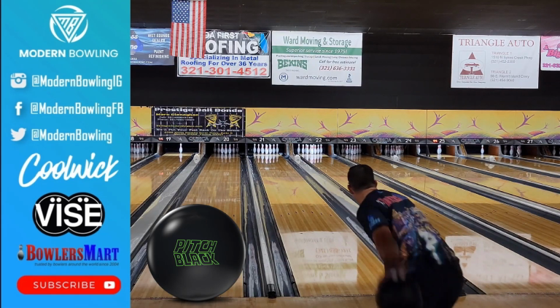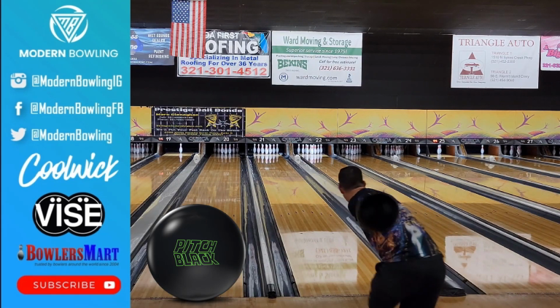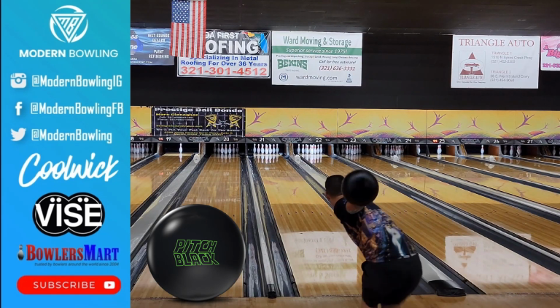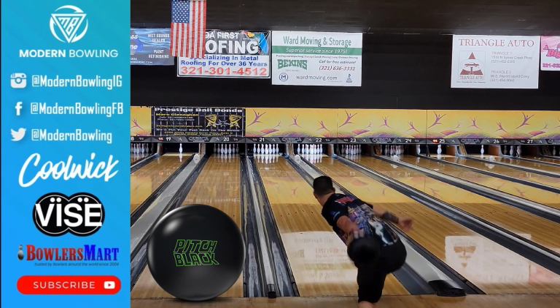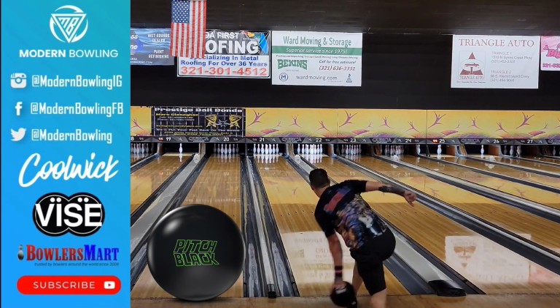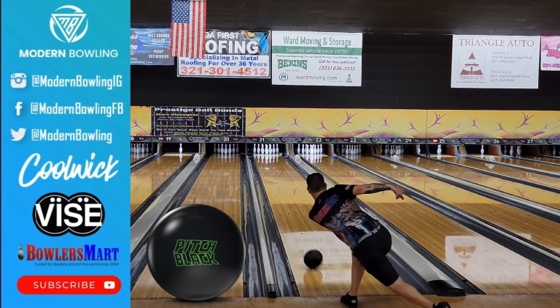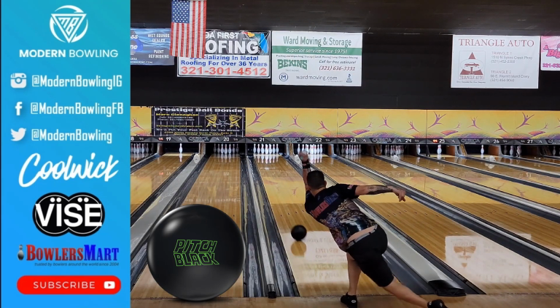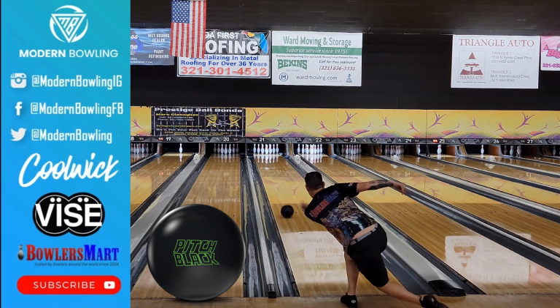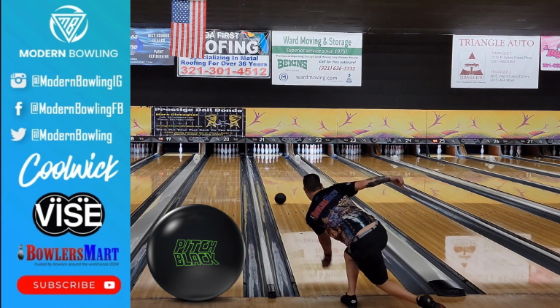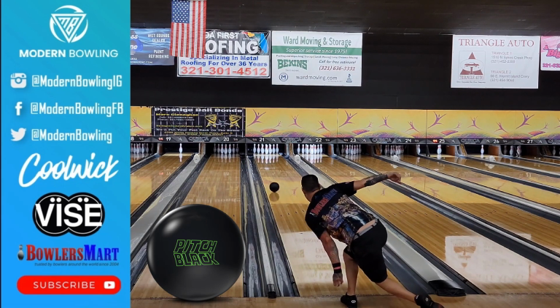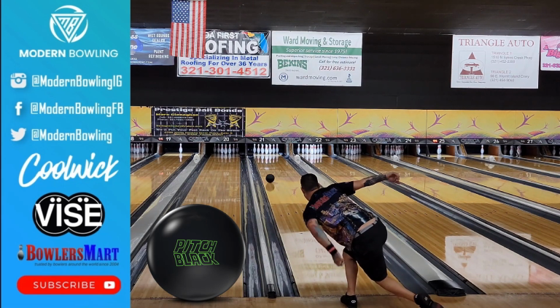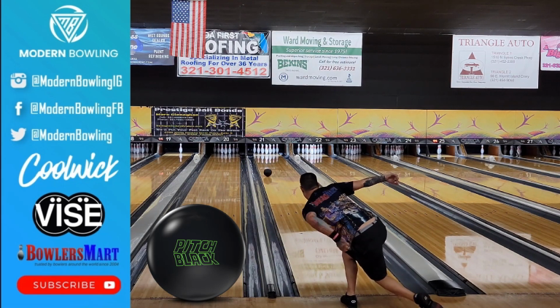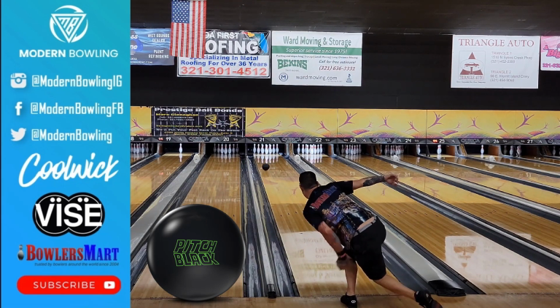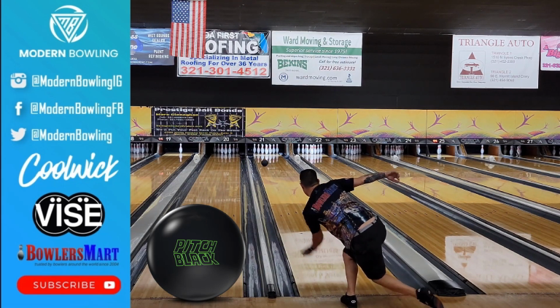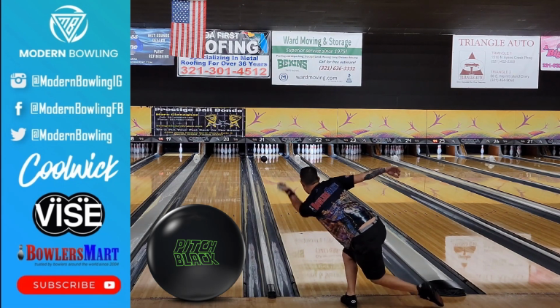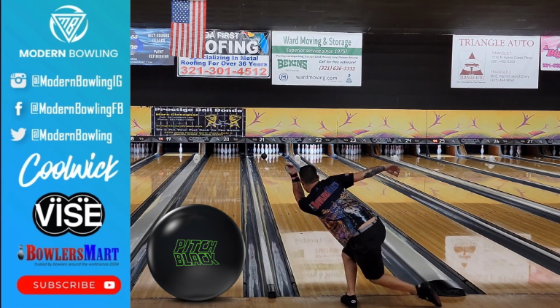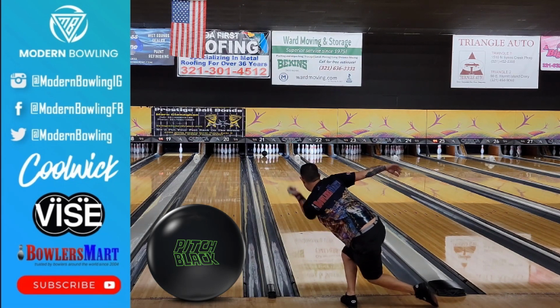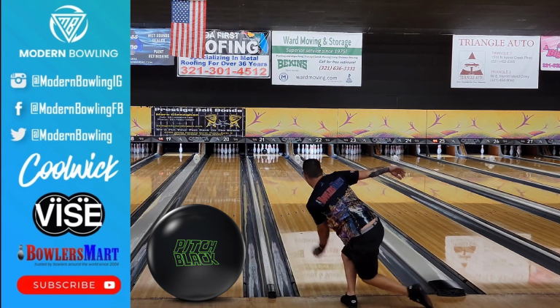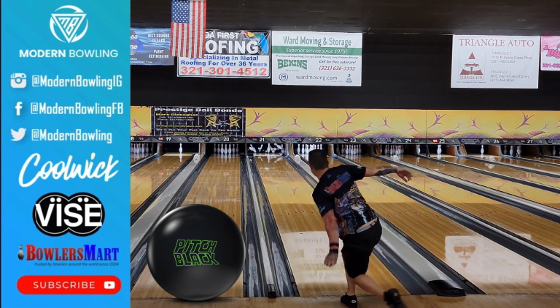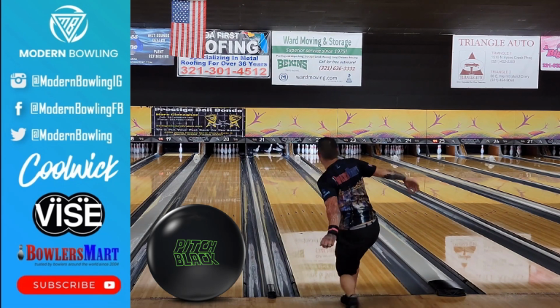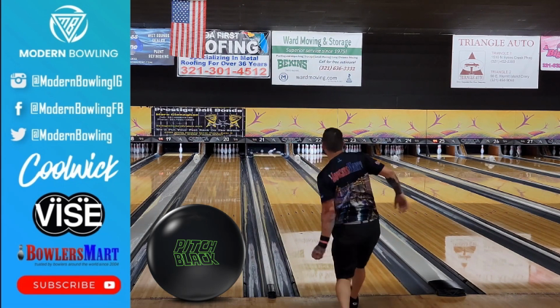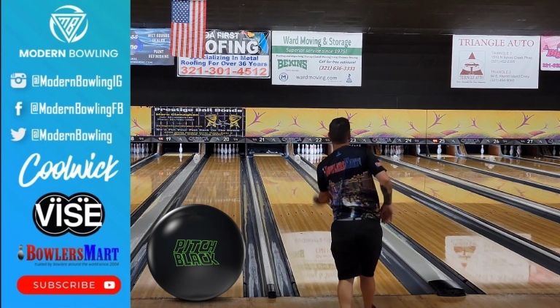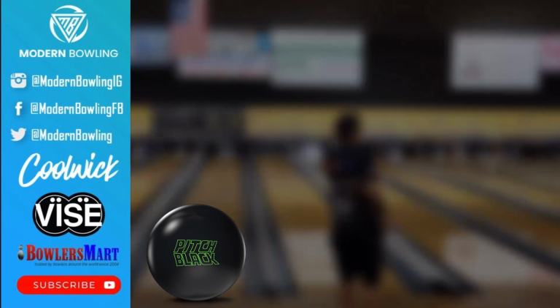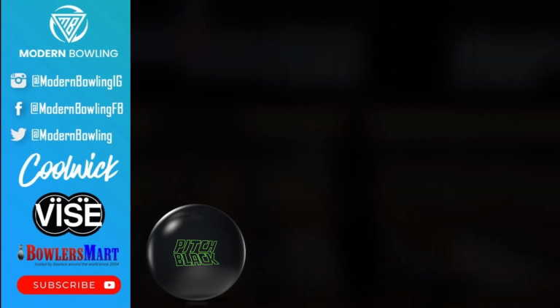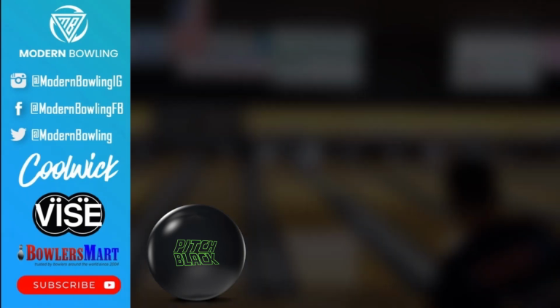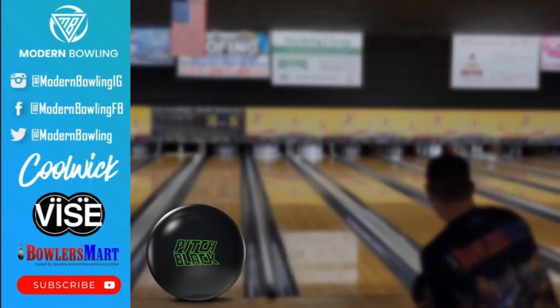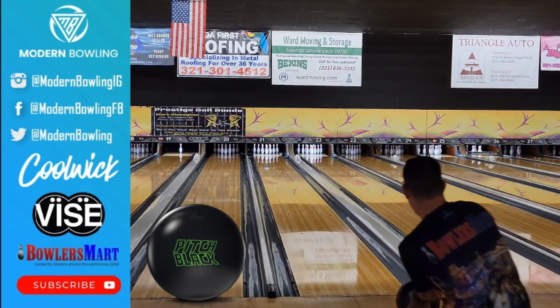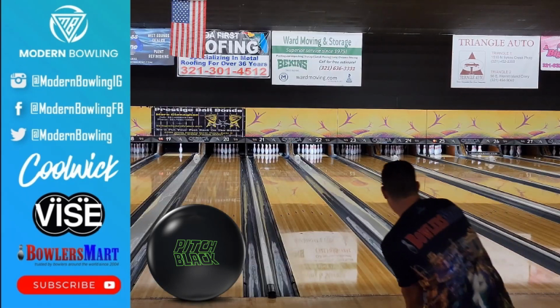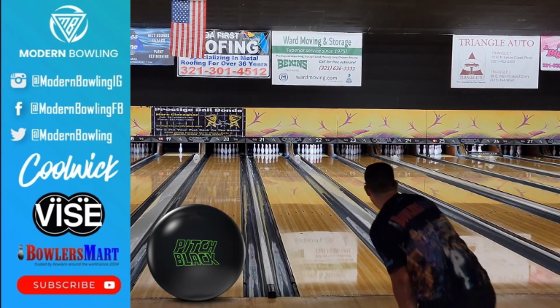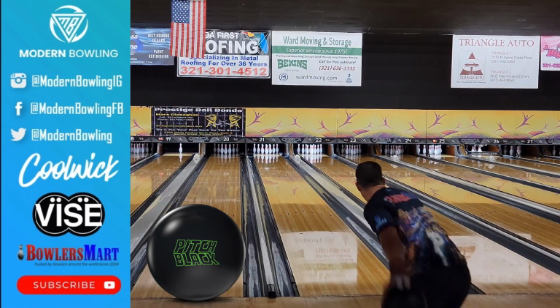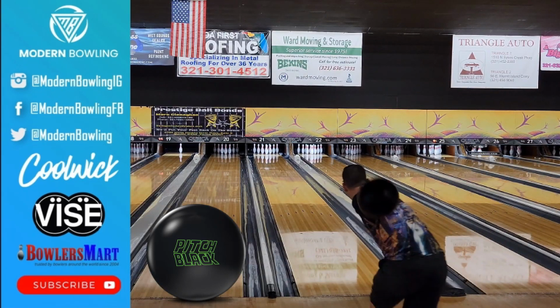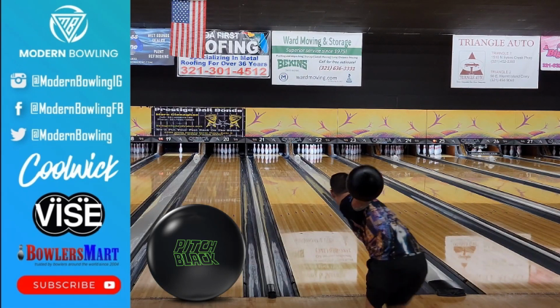All right guys, I hope you liked the review. If you did, make sure you leave us a comment and hit the subscribe button, and we'll see you guys in the next one.